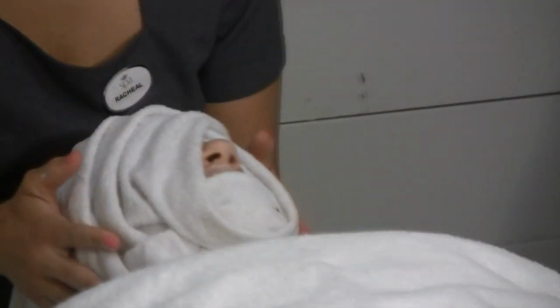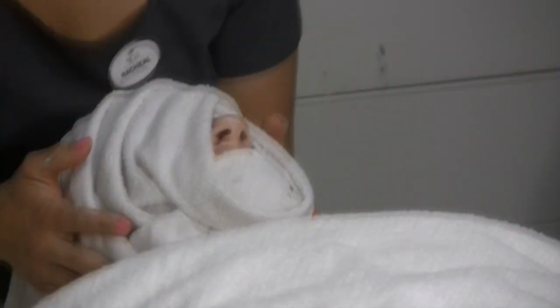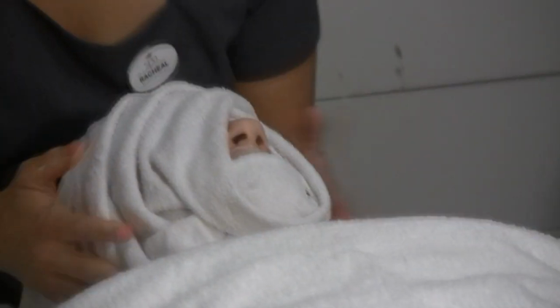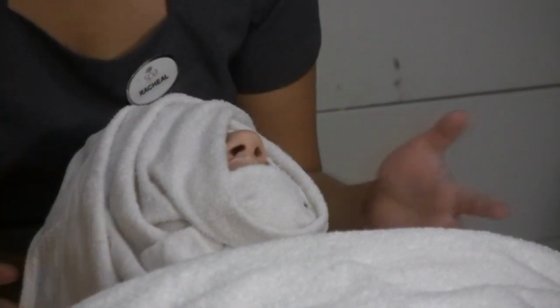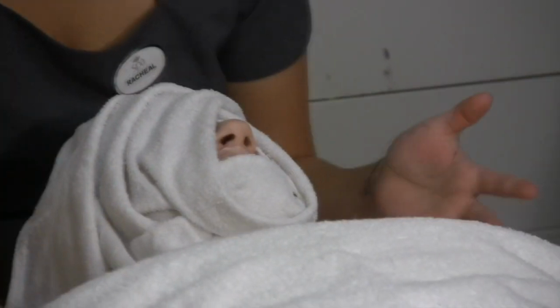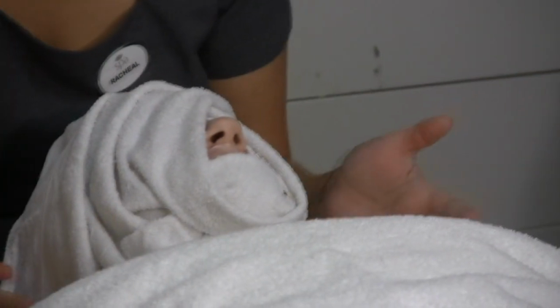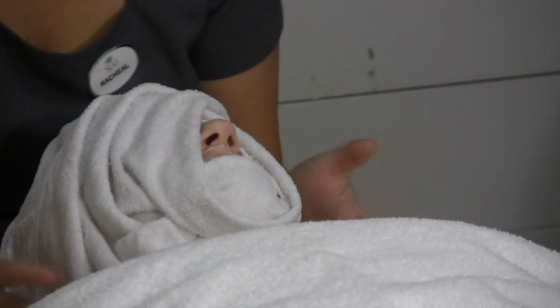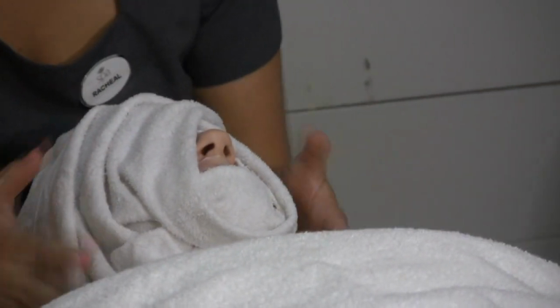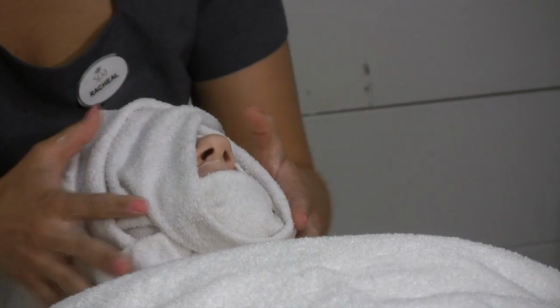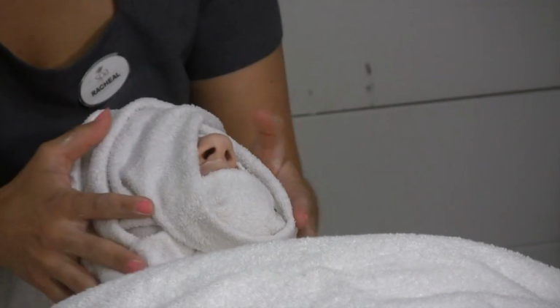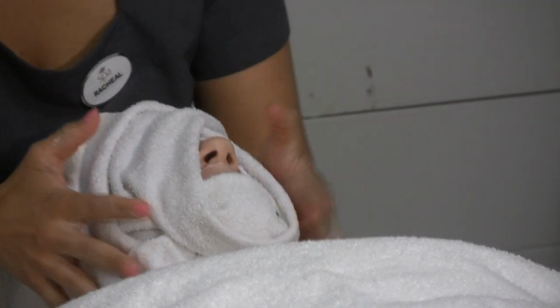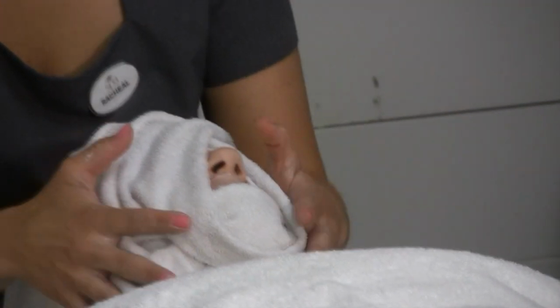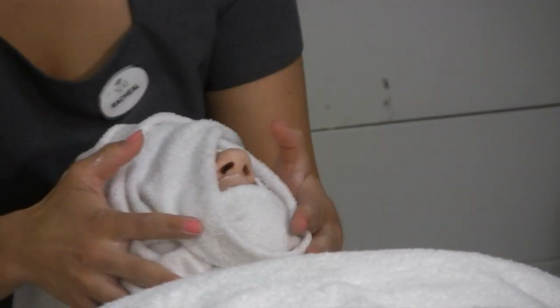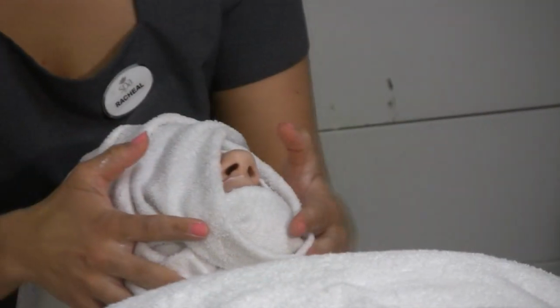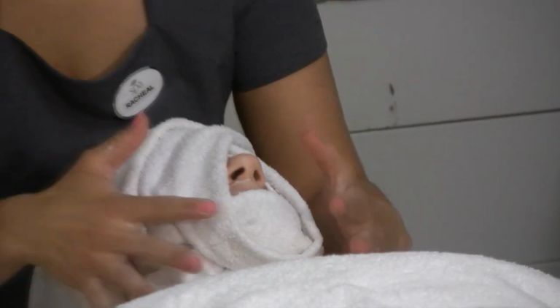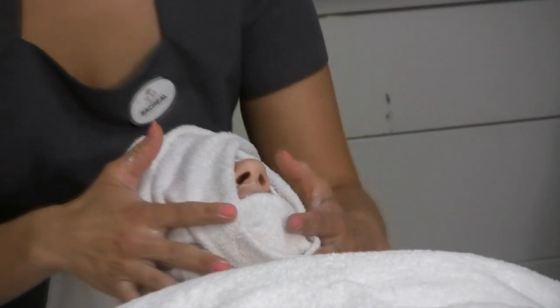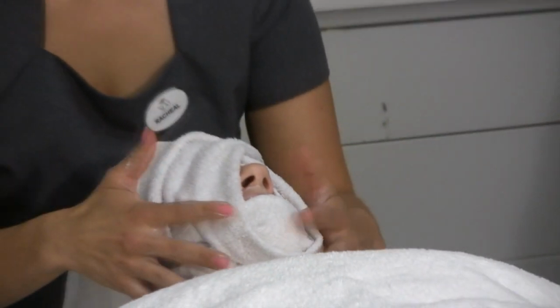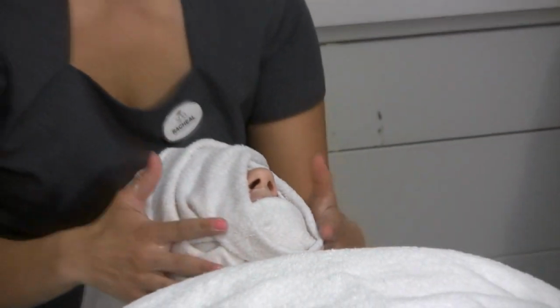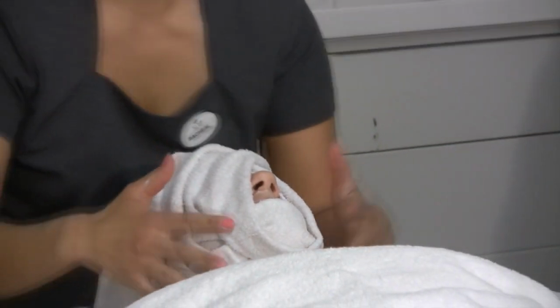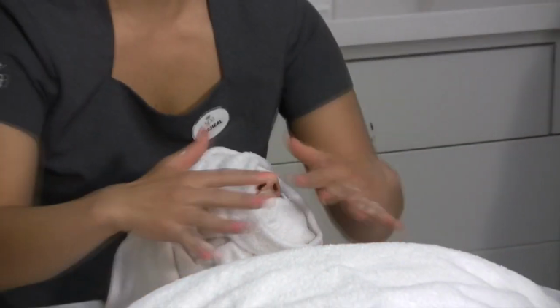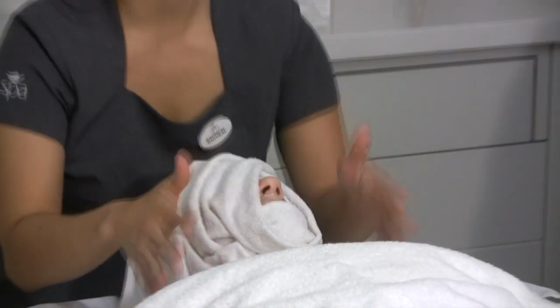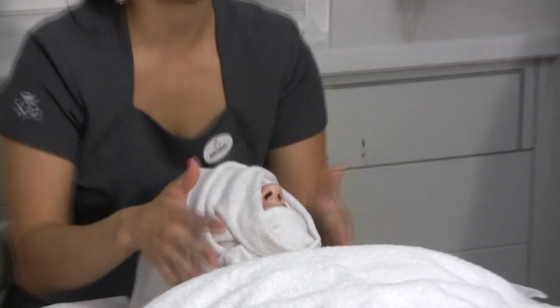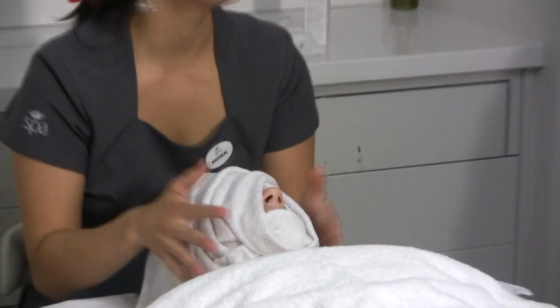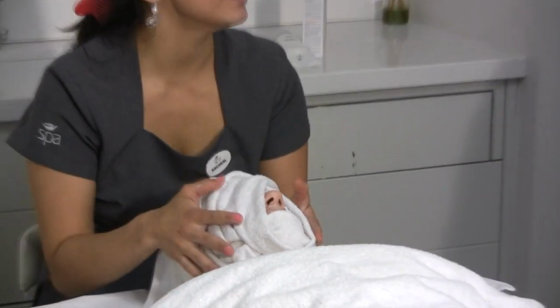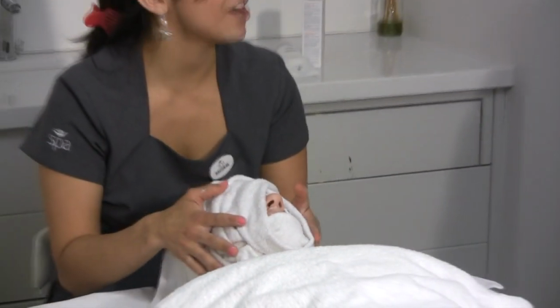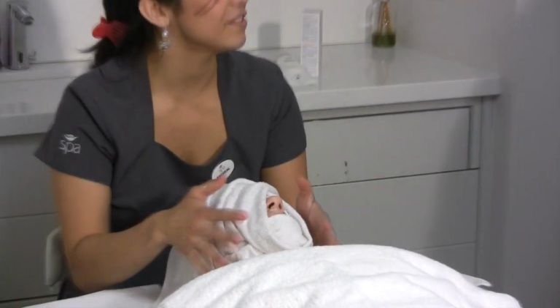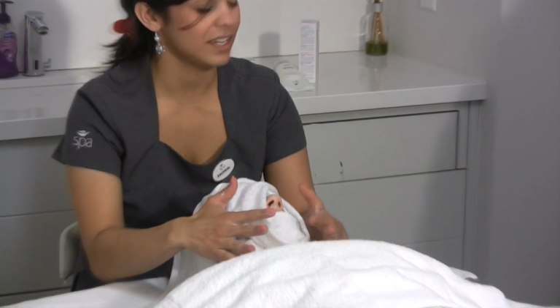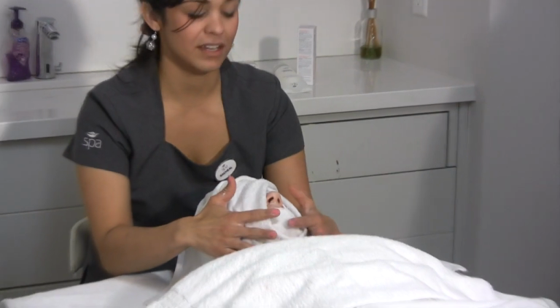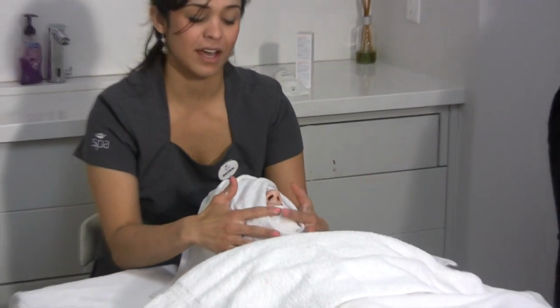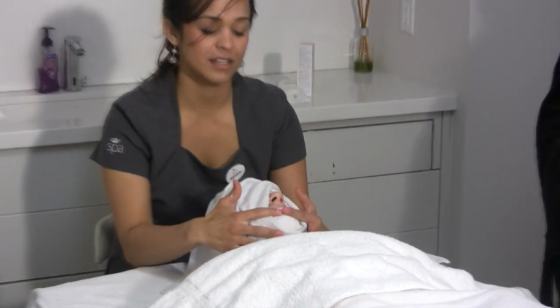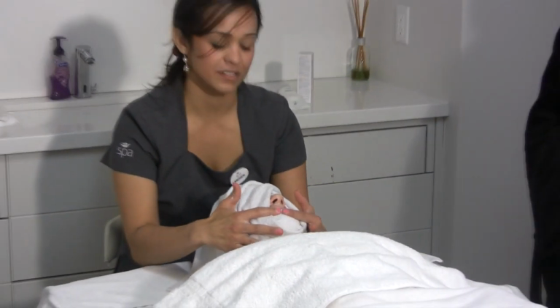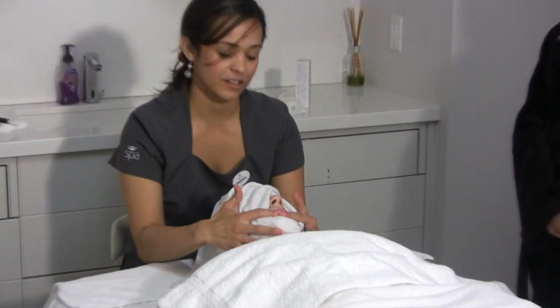So this is a hot towel — nice and warm to help cleanse off the cleanser.